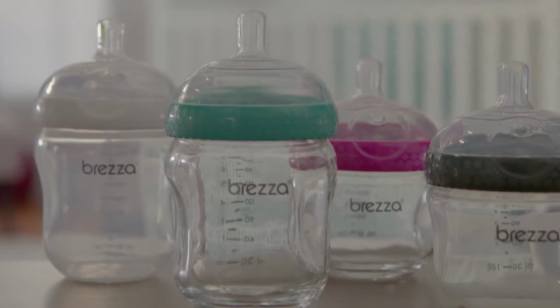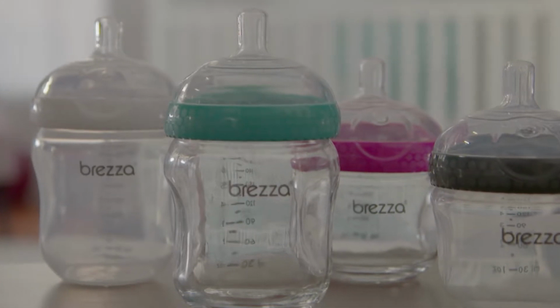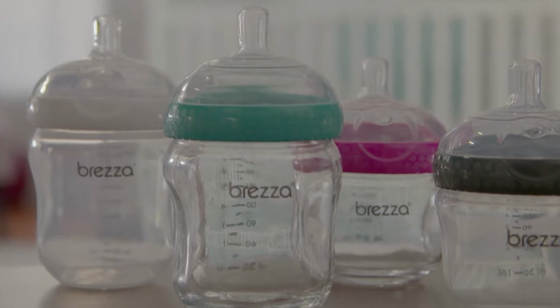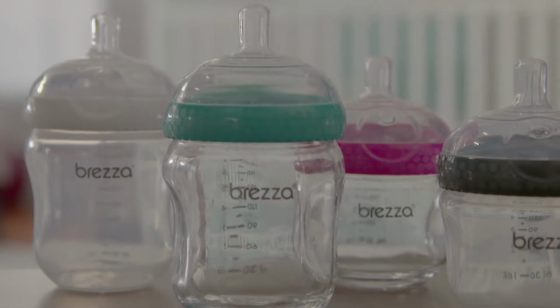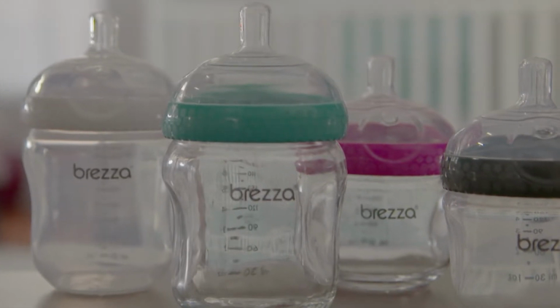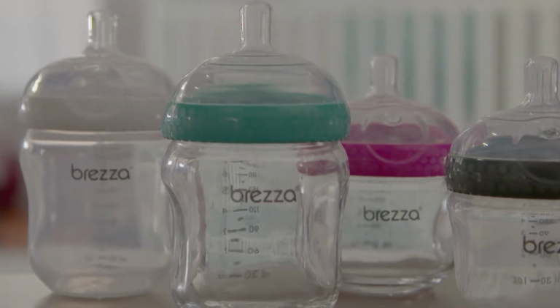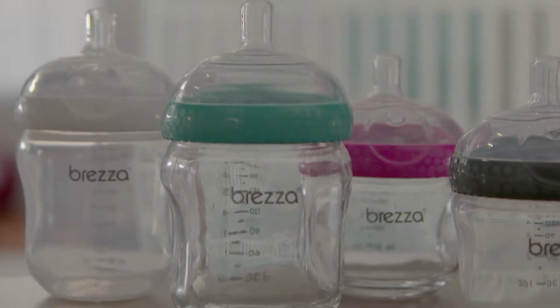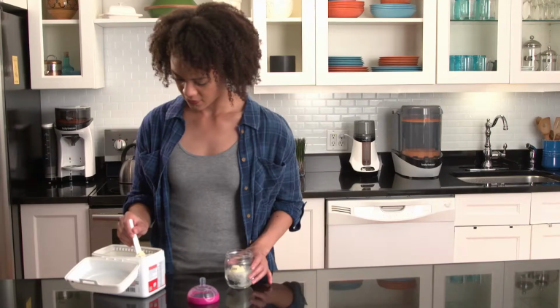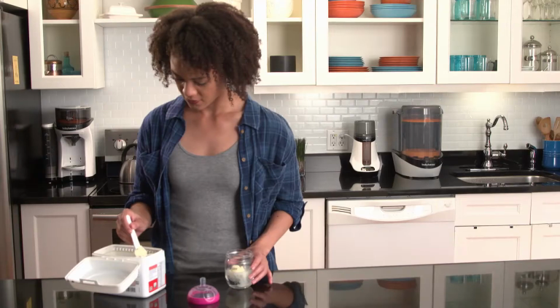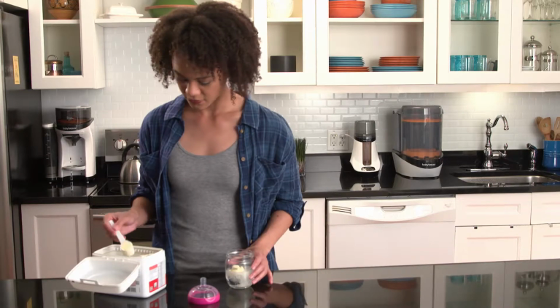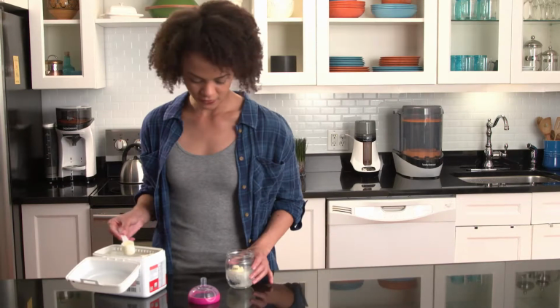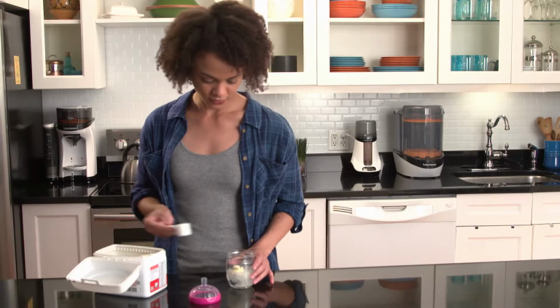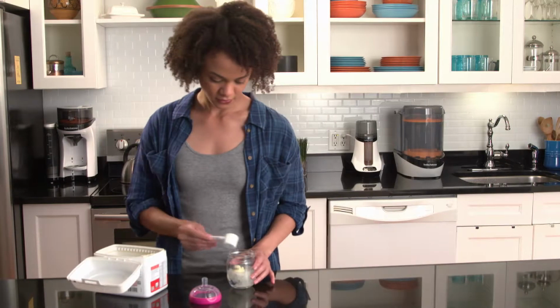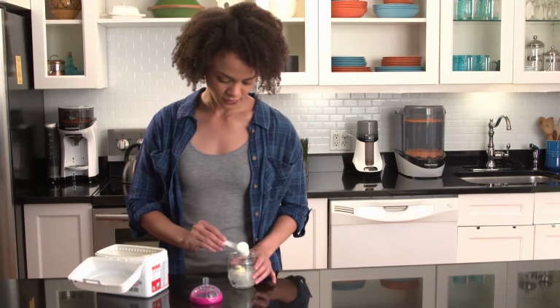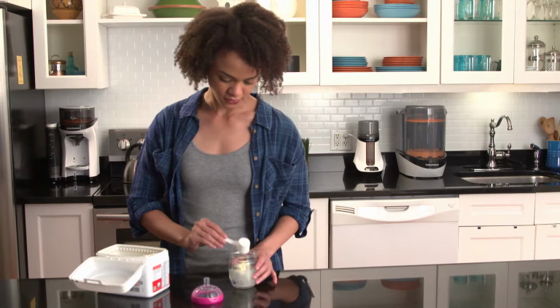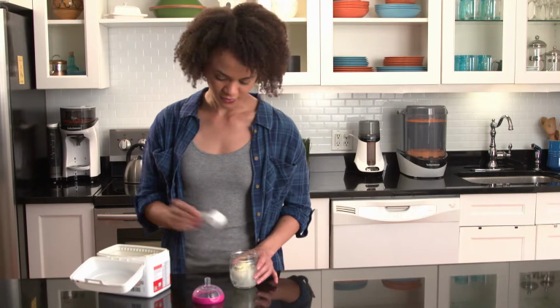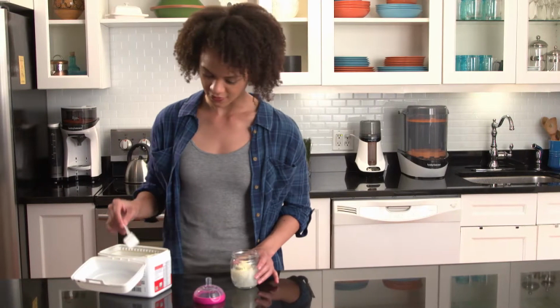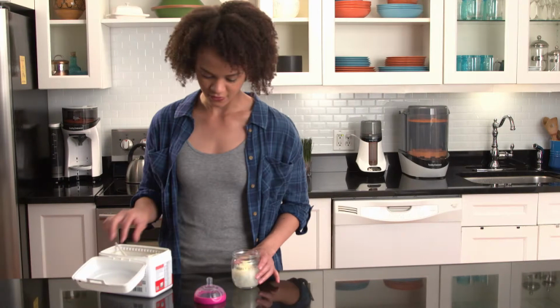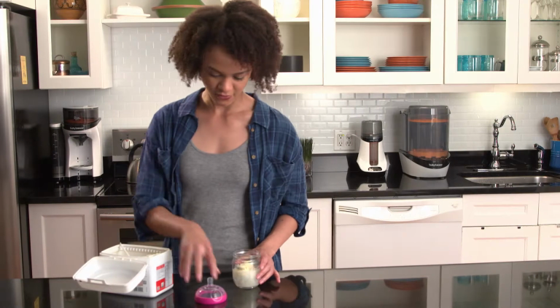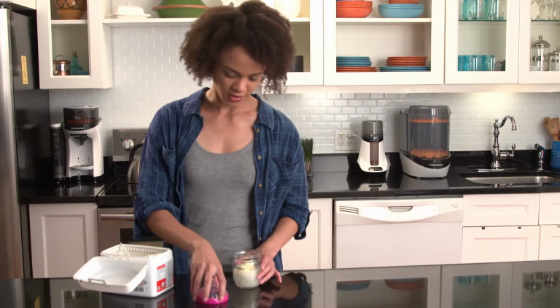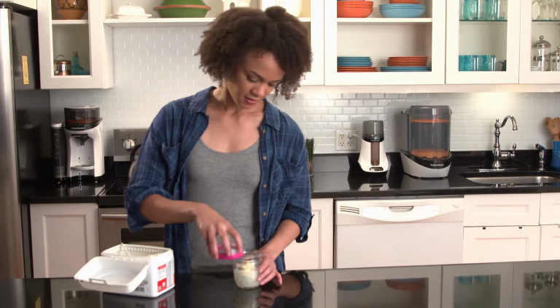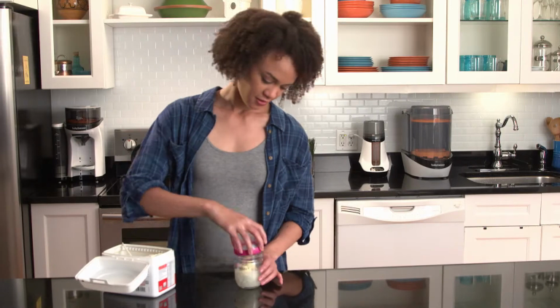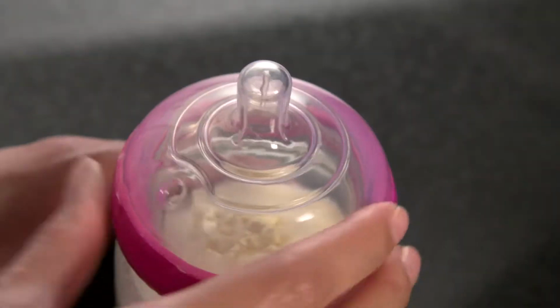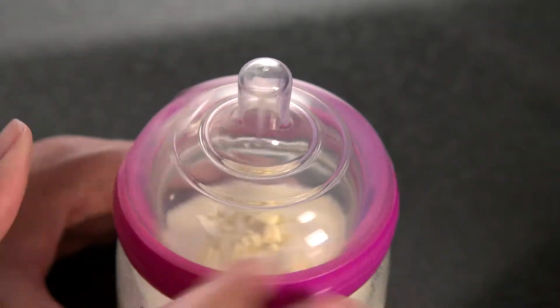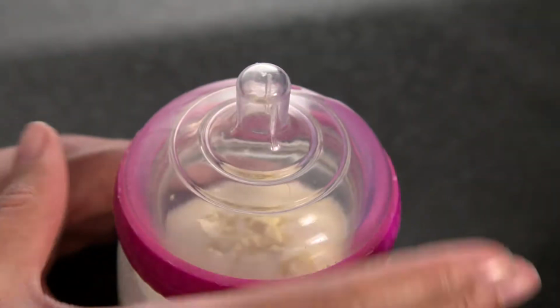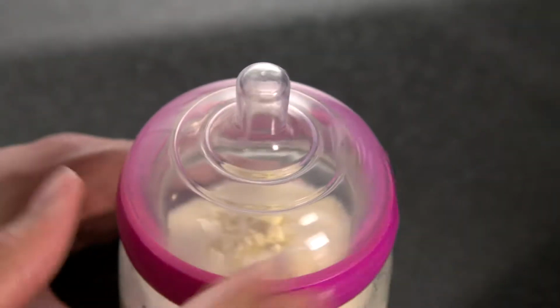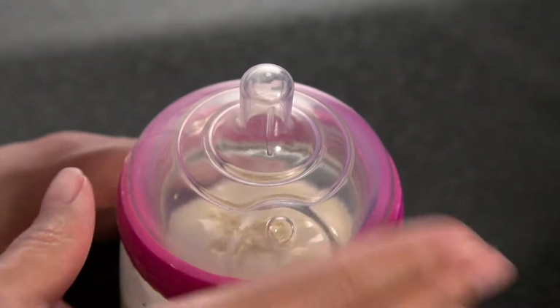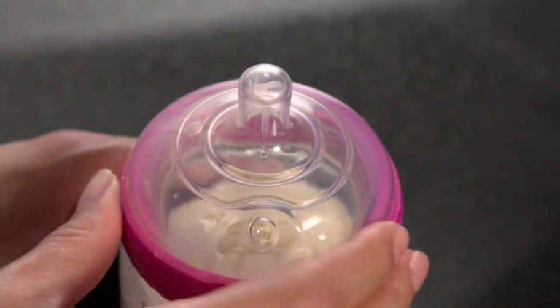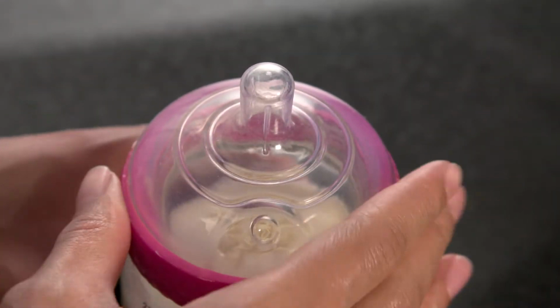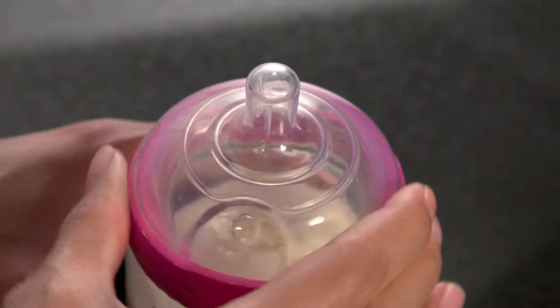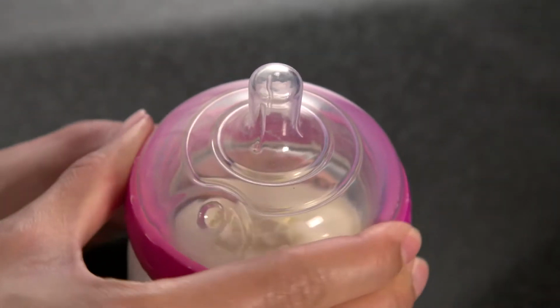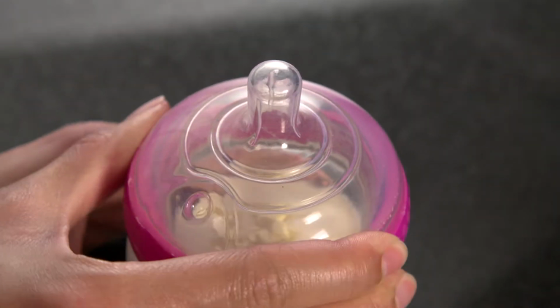The Baby Brett's a bottle. Amazingly healthy for baby with its breast-like design and super easy for you with just two parts.